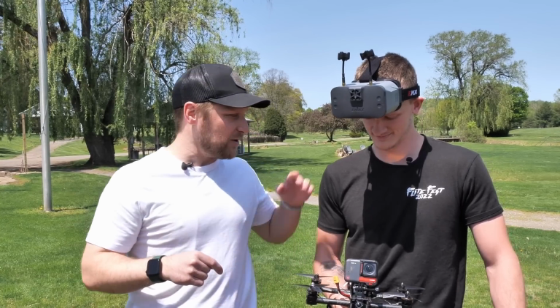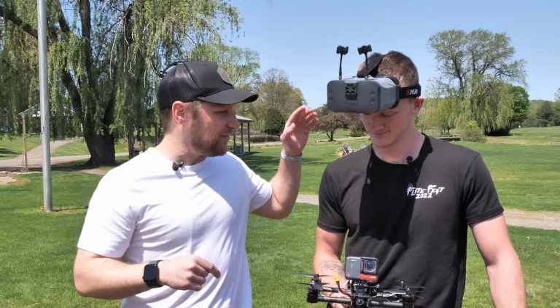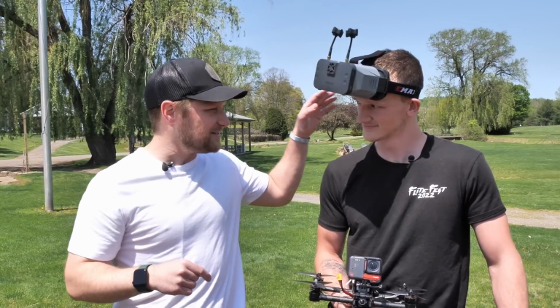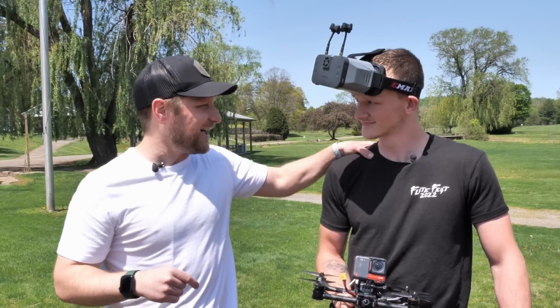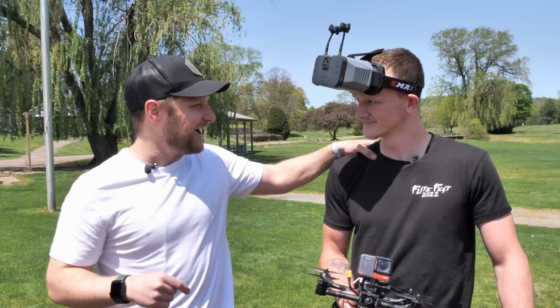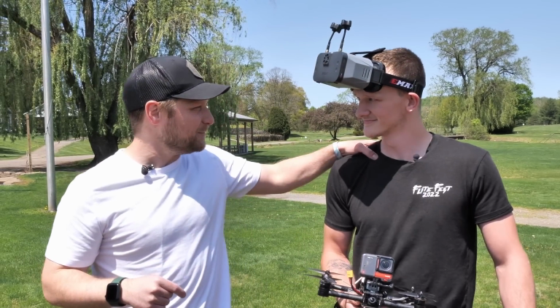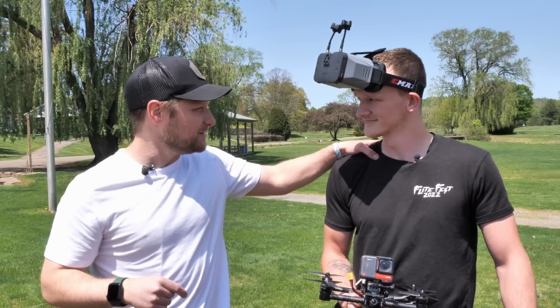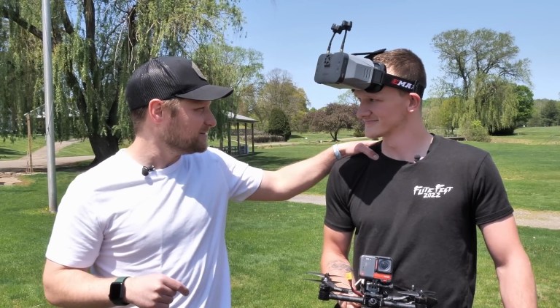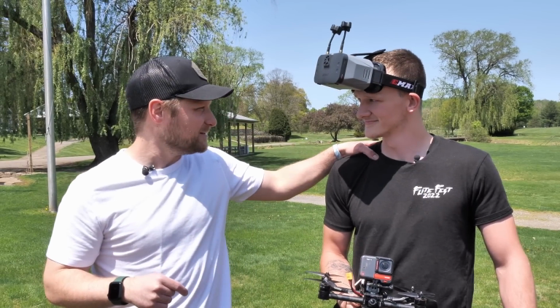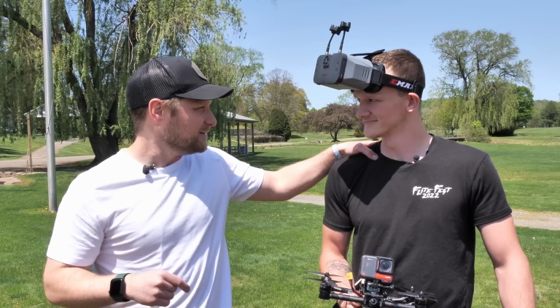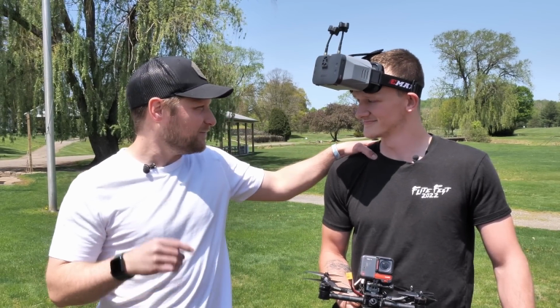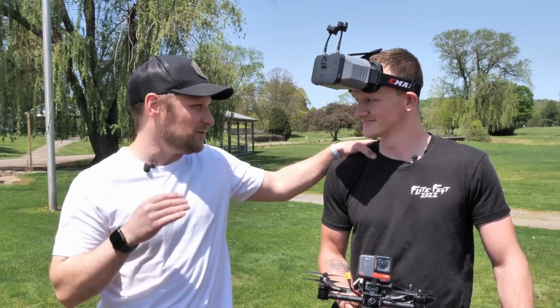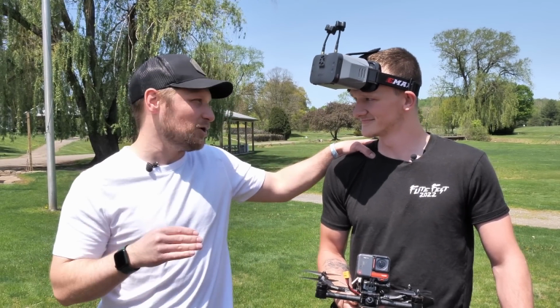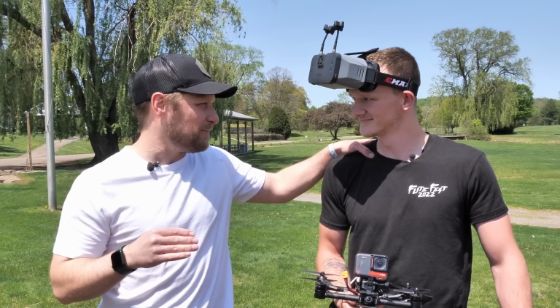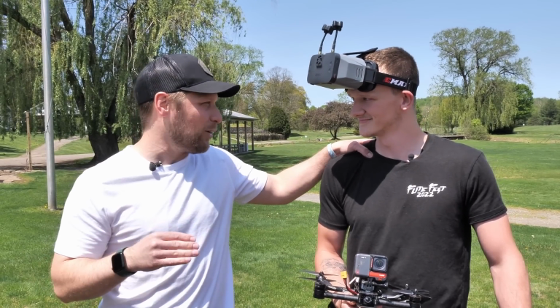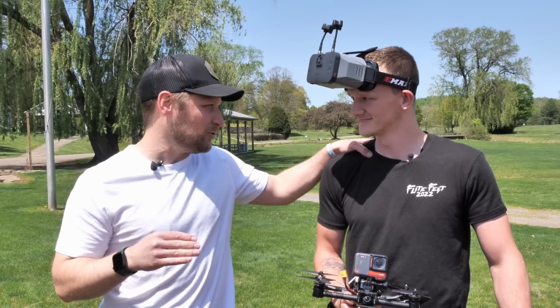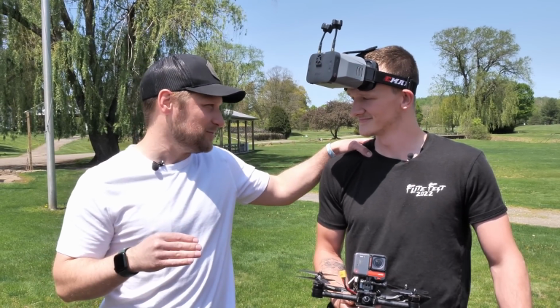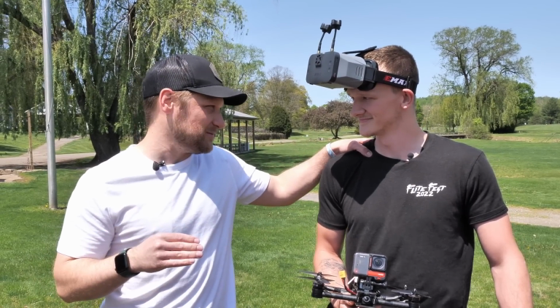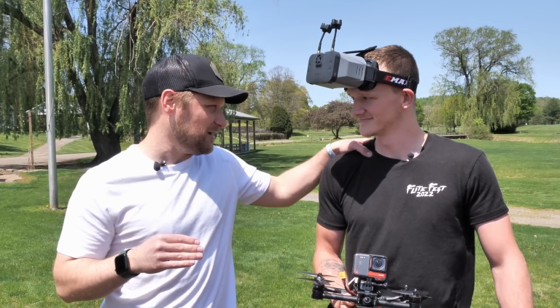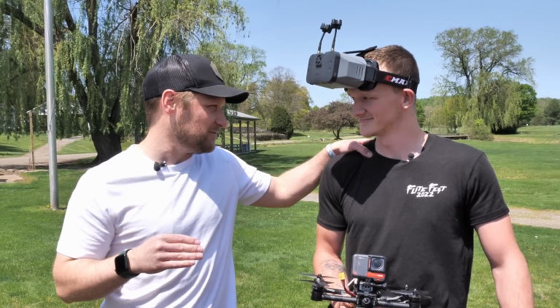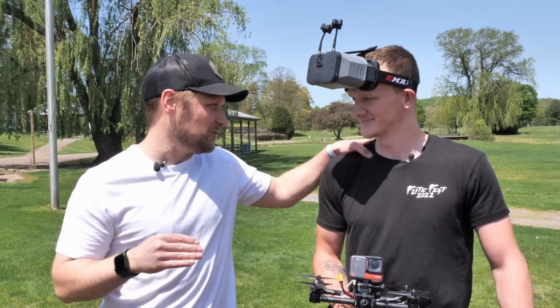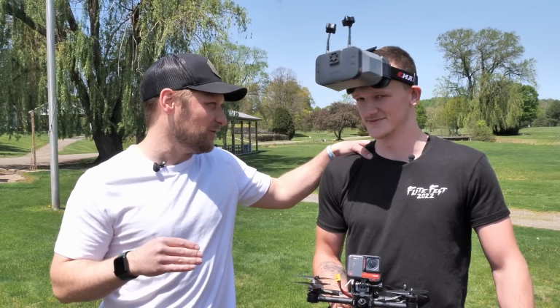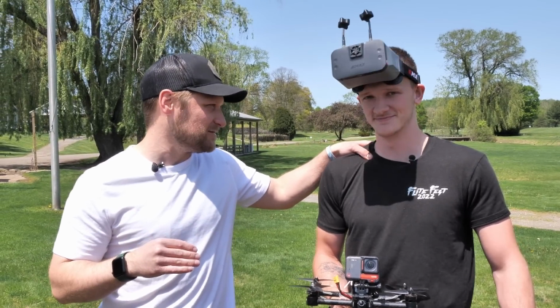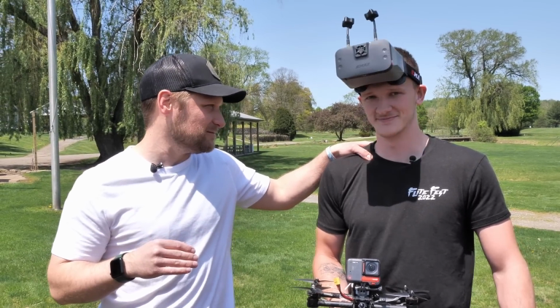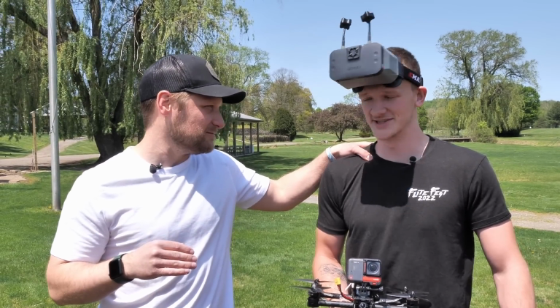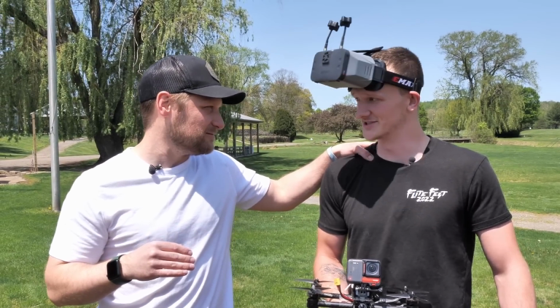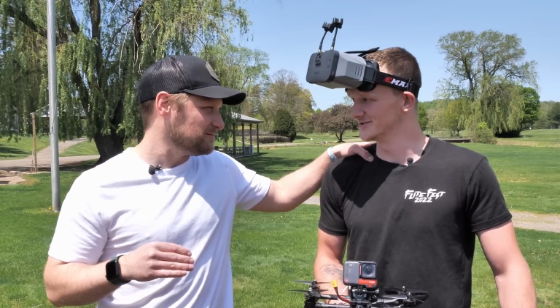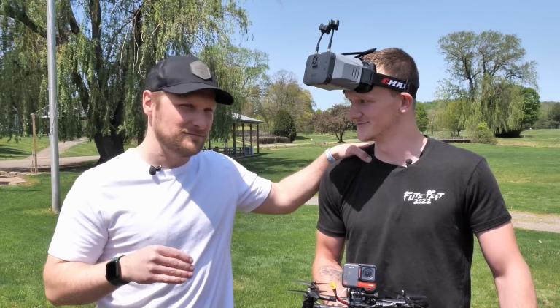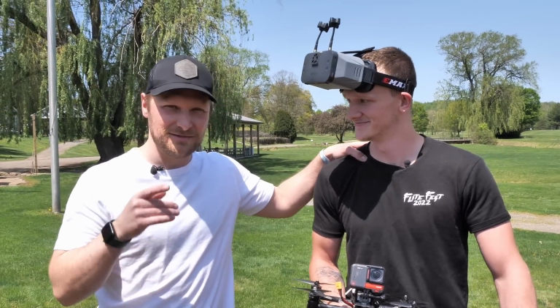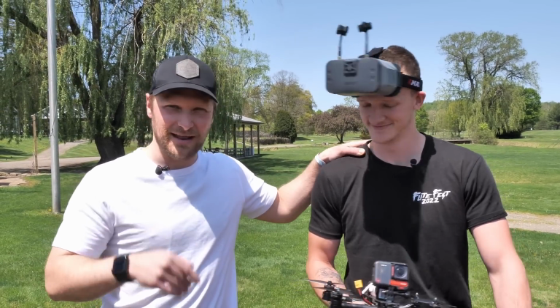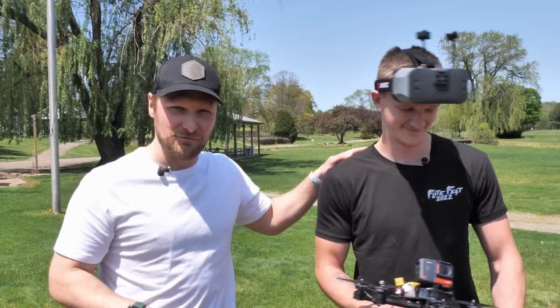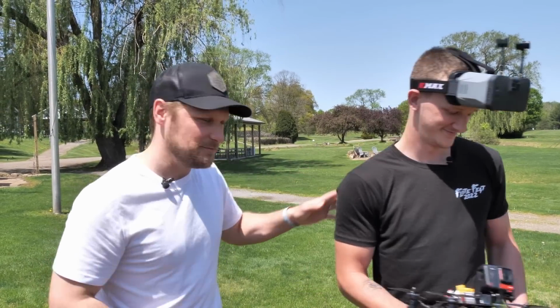But dude, I think it's time for you to start power looping some stuff. Let's get to it. Let's get after it.